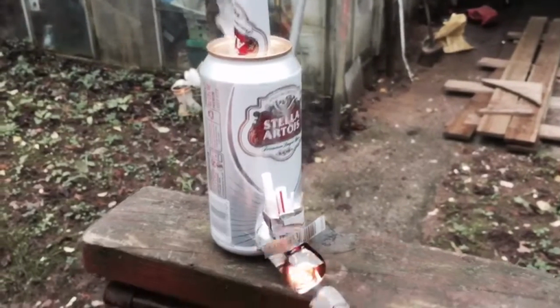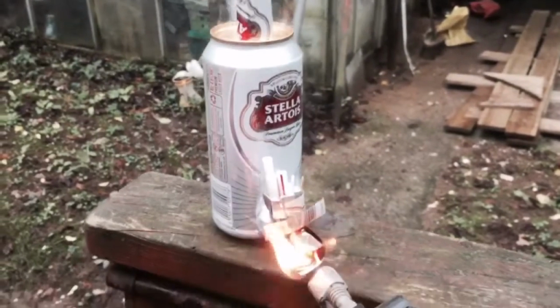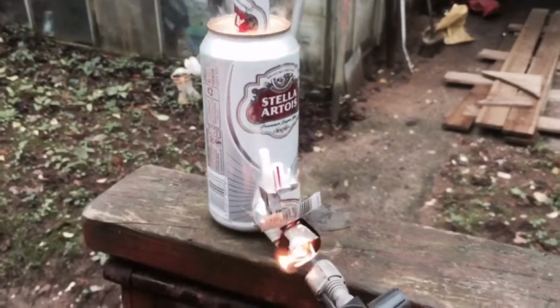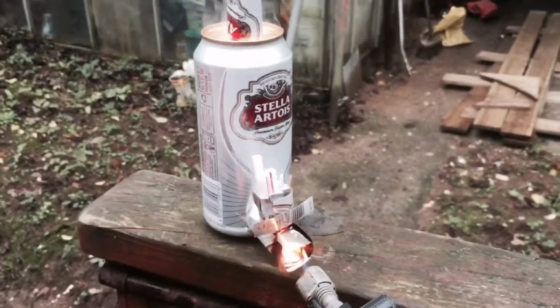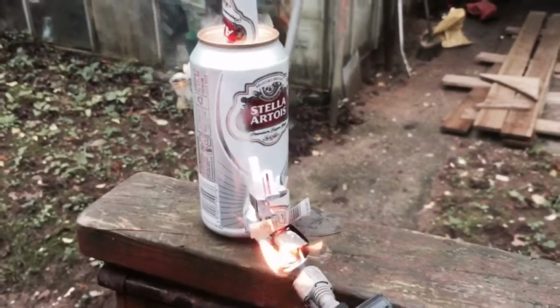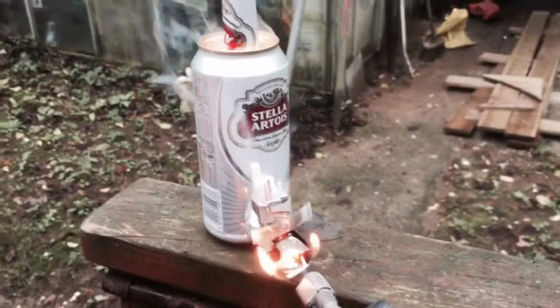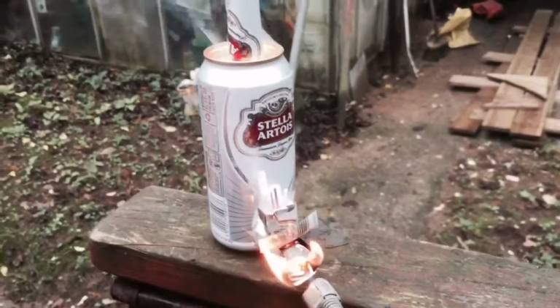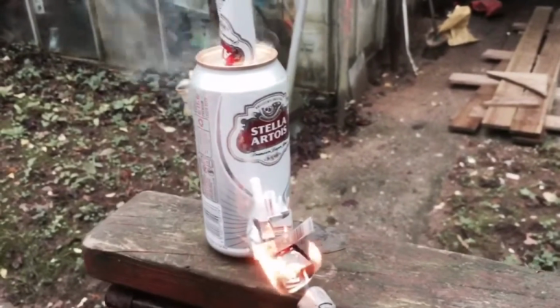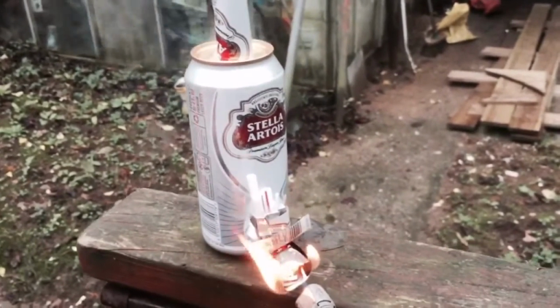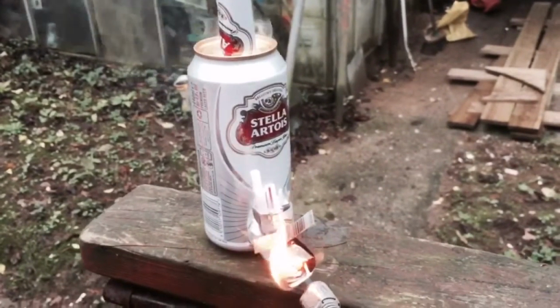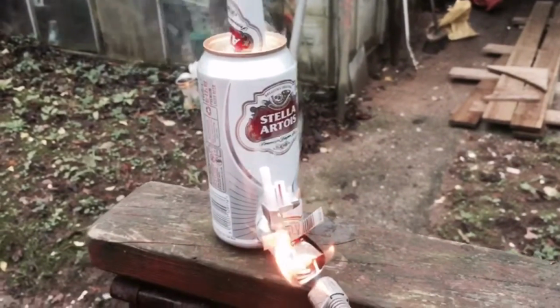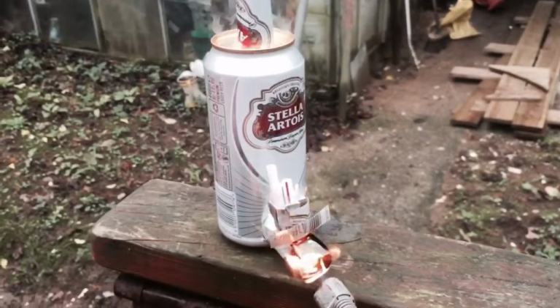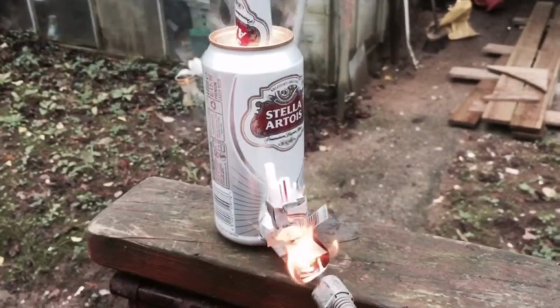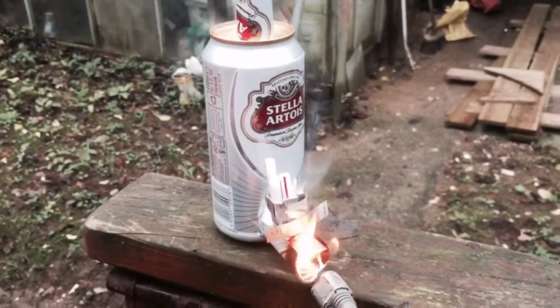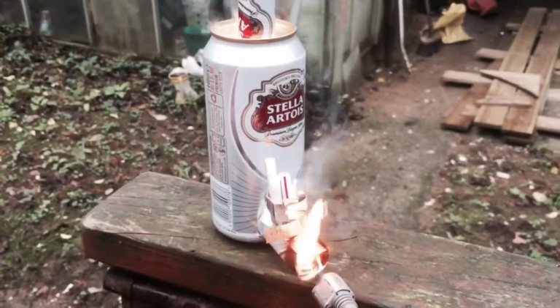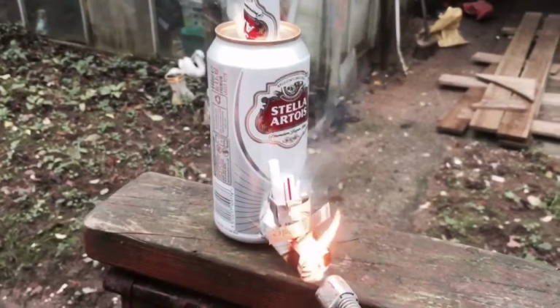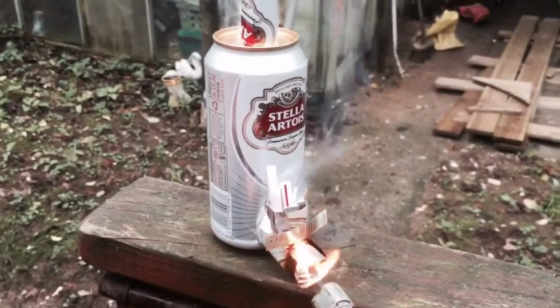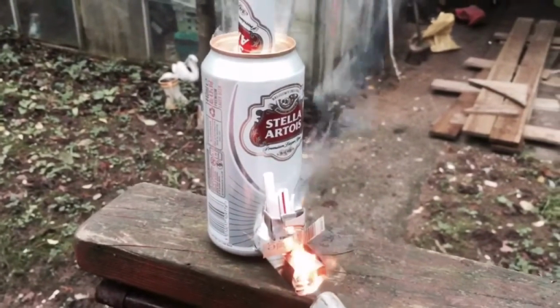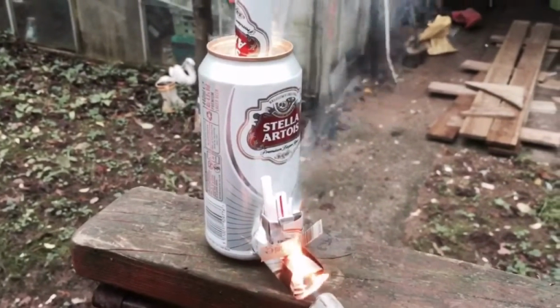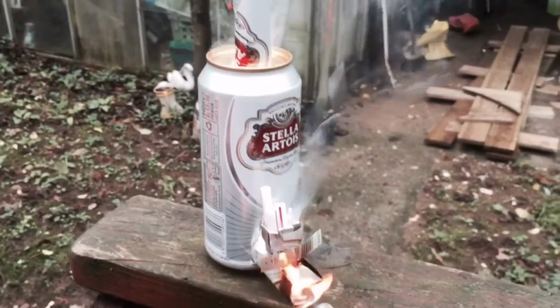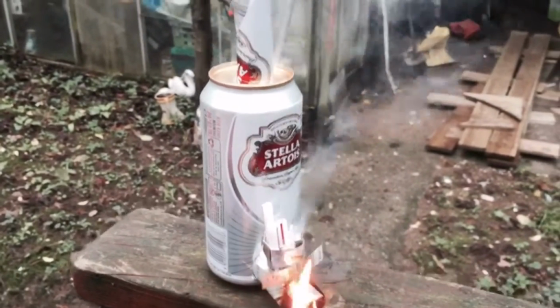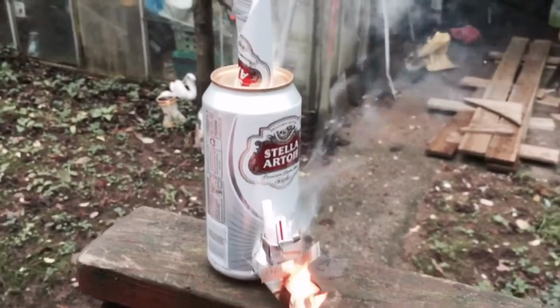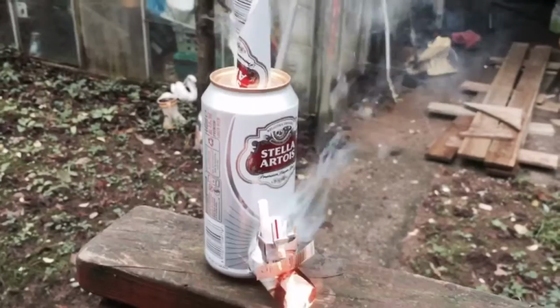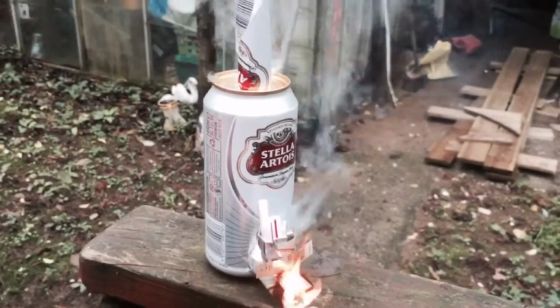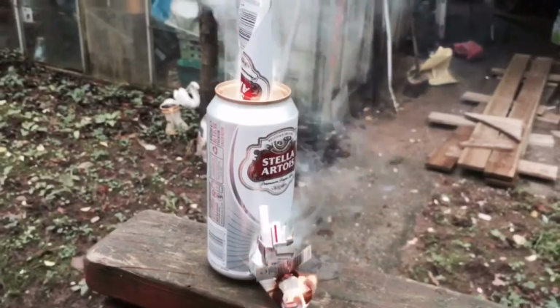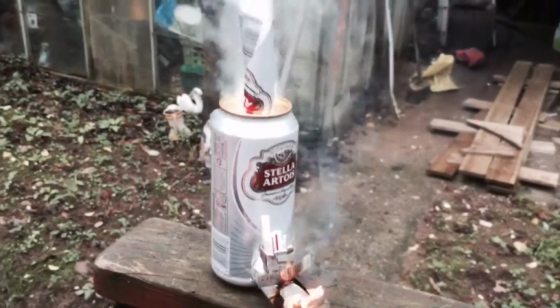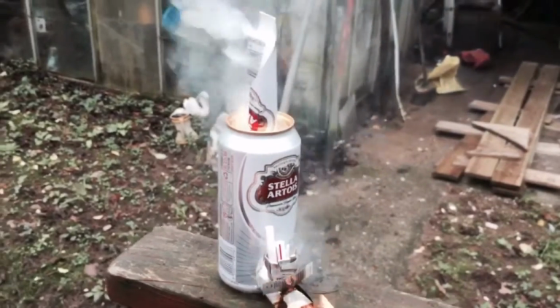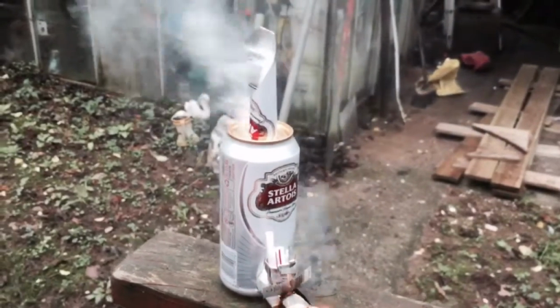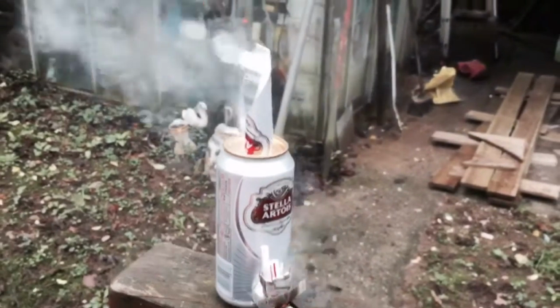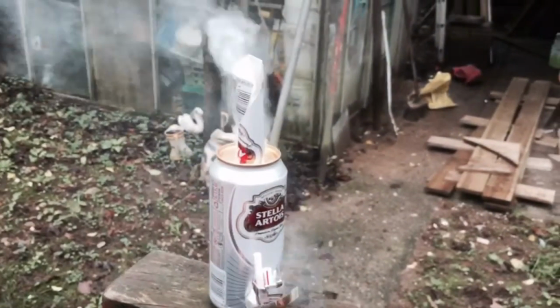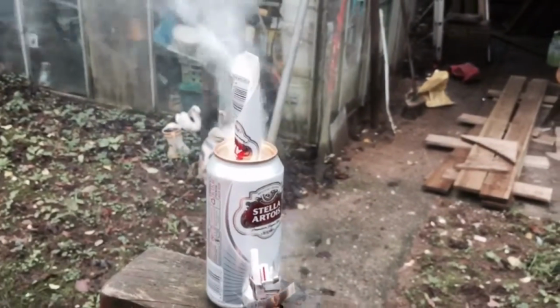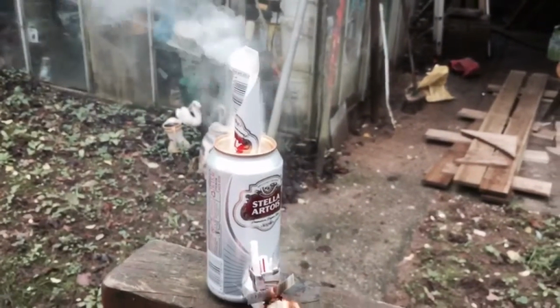We're waiting a couple of moments for it to heat up. The thing is, we're running this in cold weather.